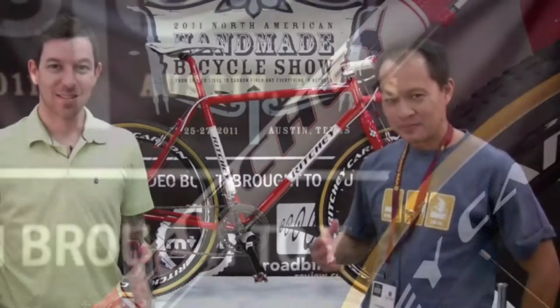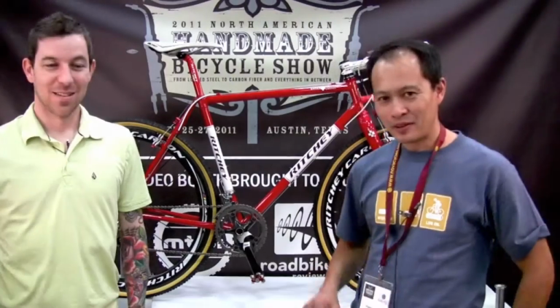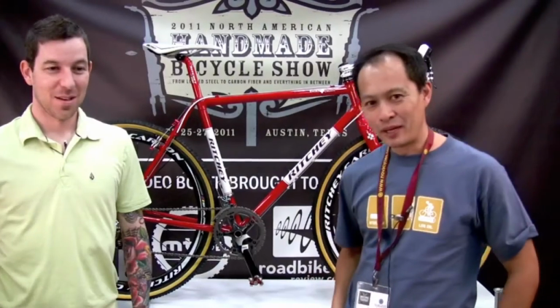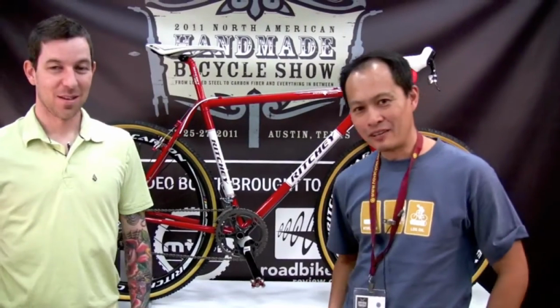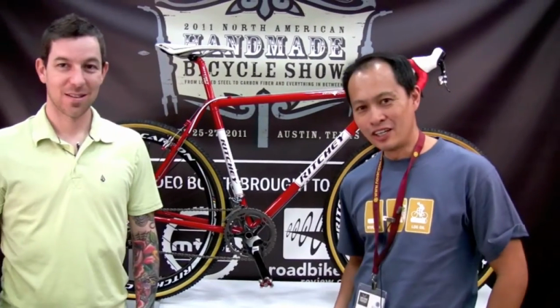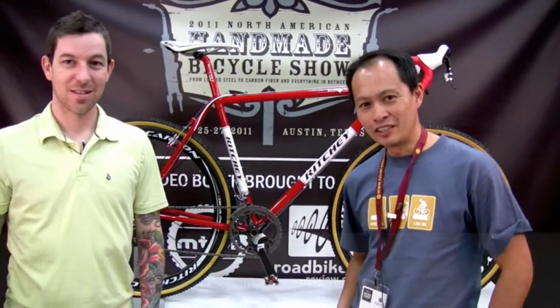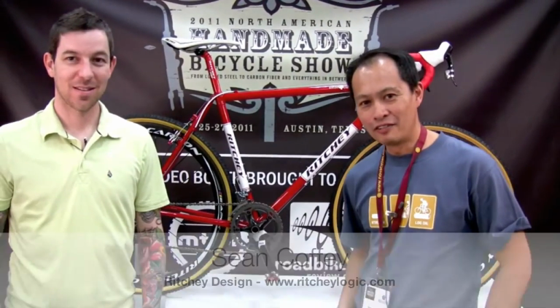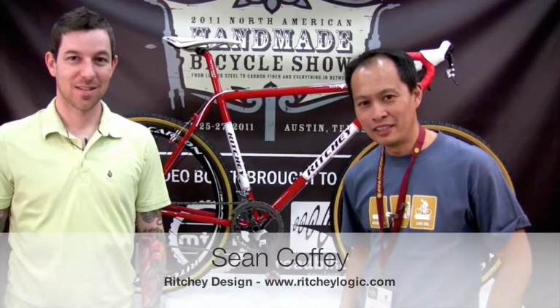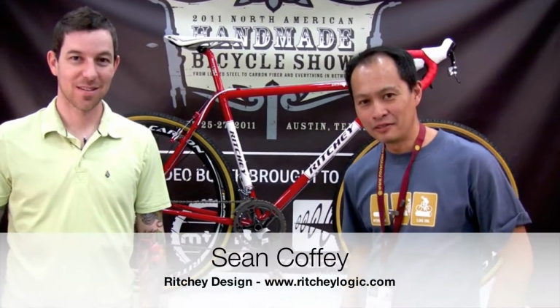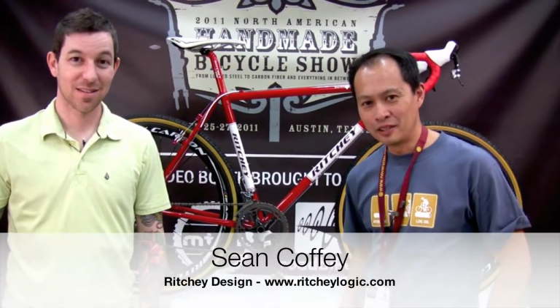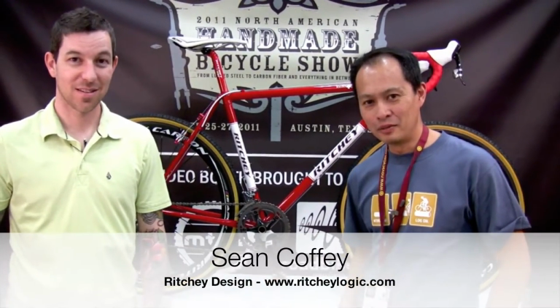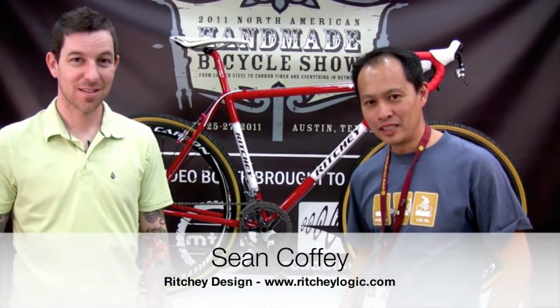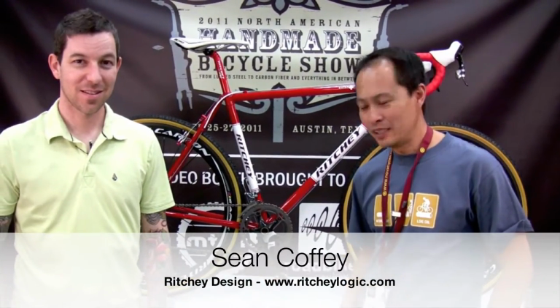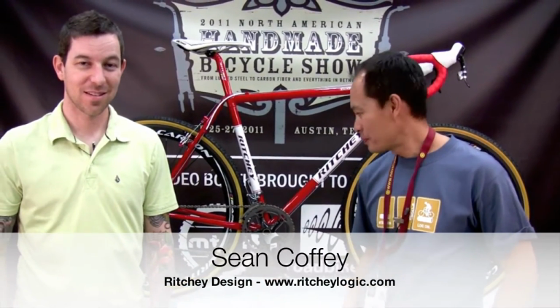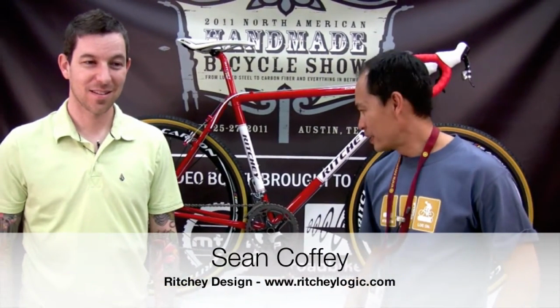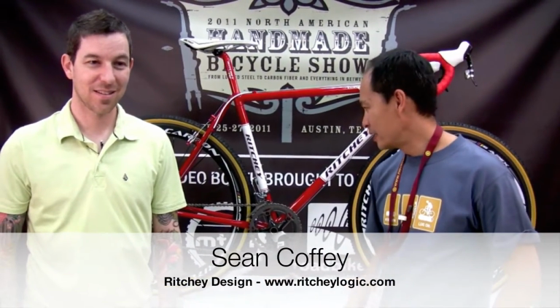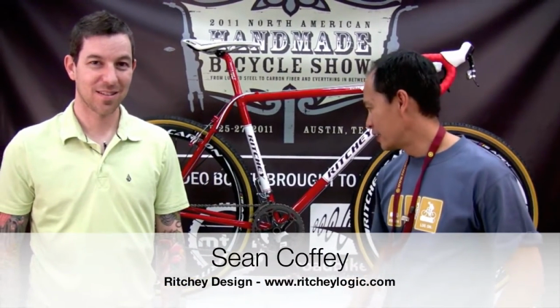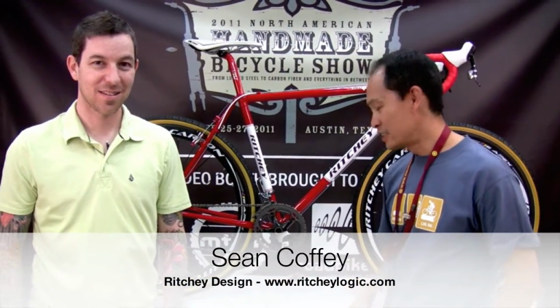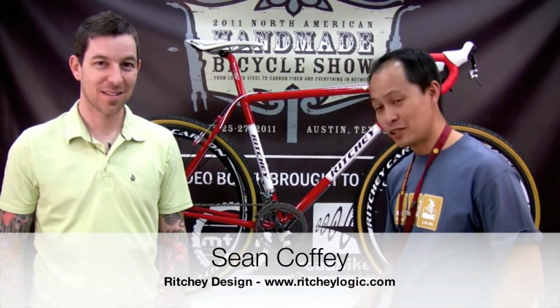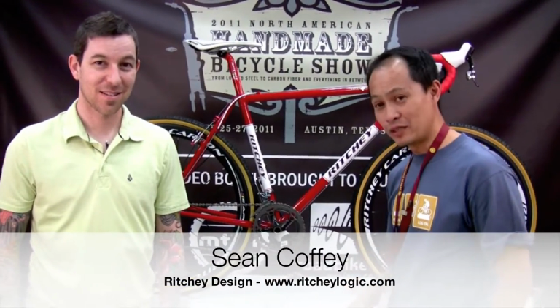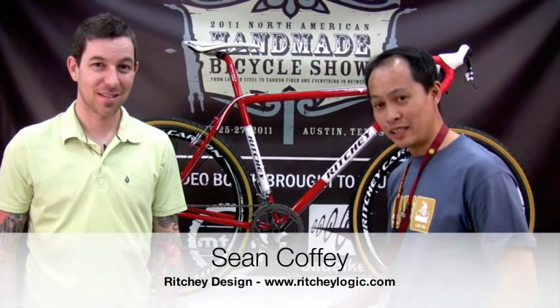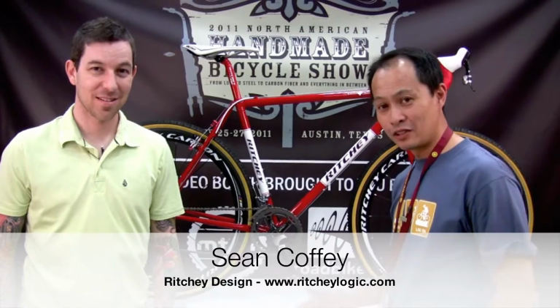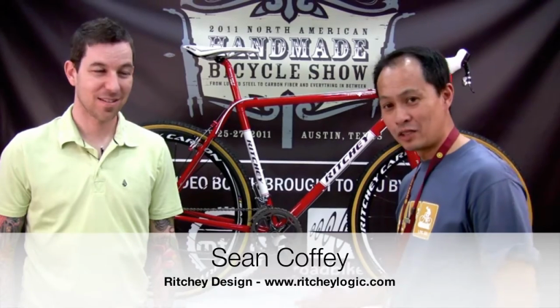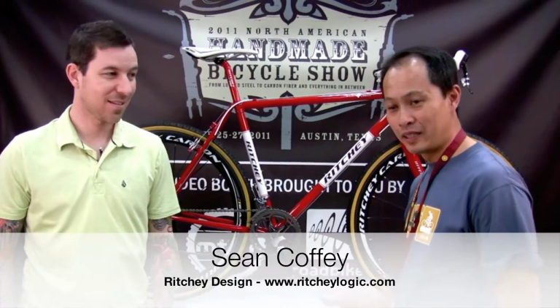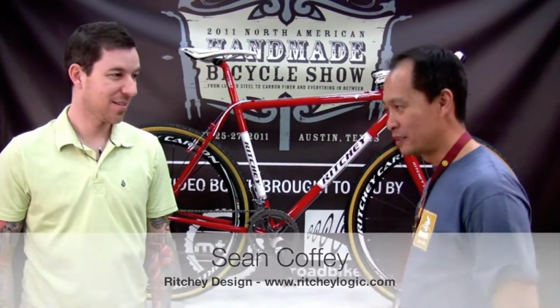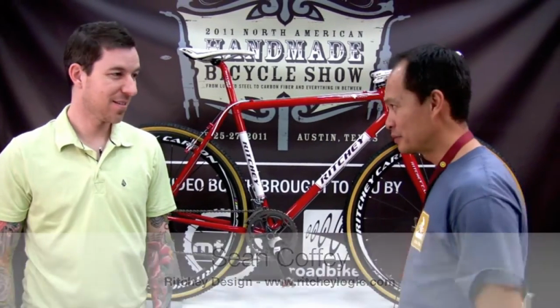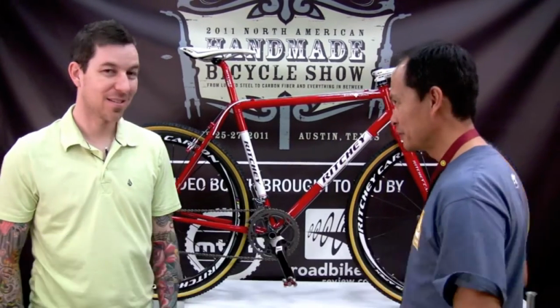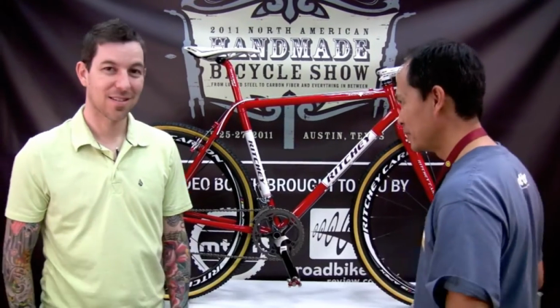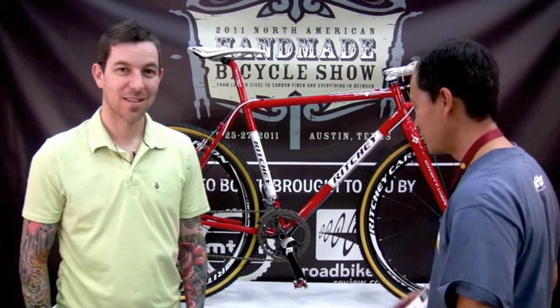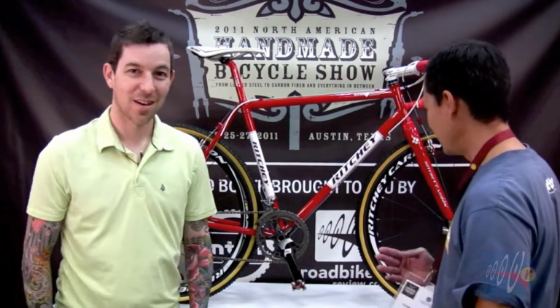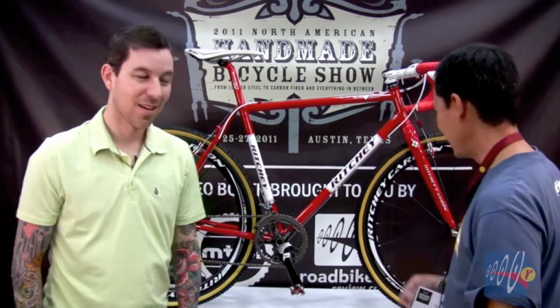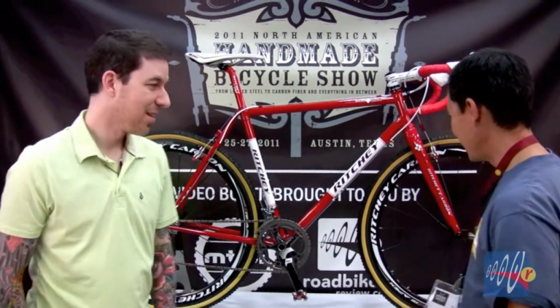We have Sean Coffey from Ritchie and he's going to show us a nice cross bike here. Sean, take it away.